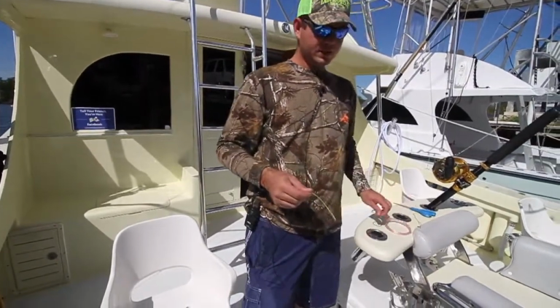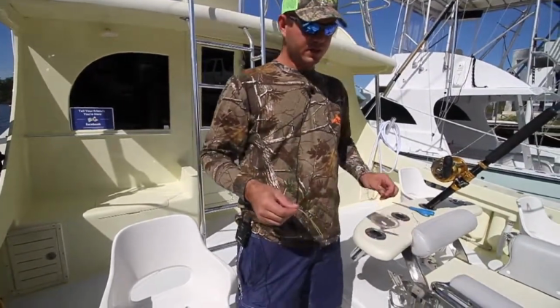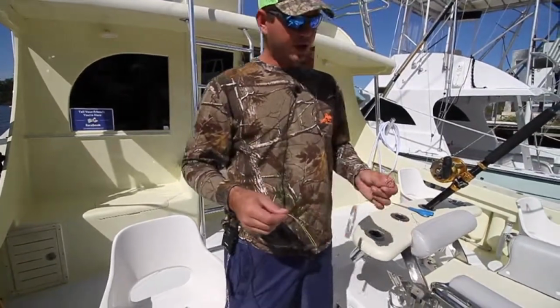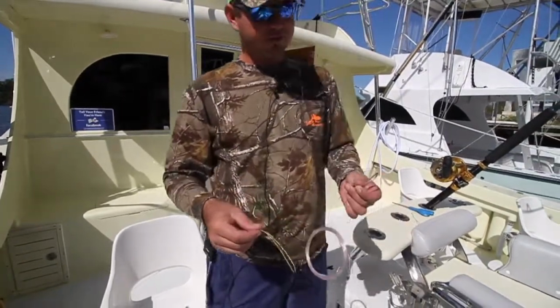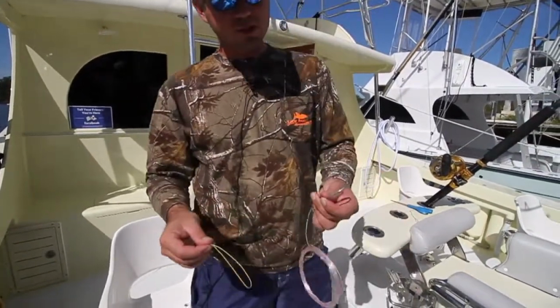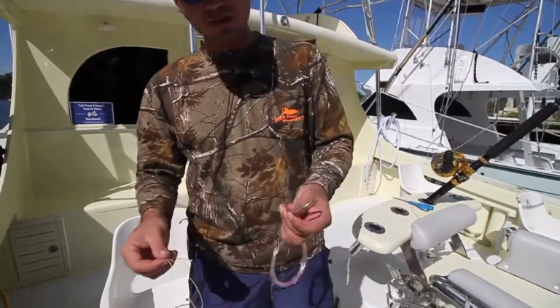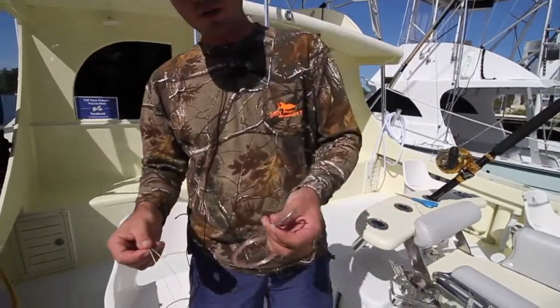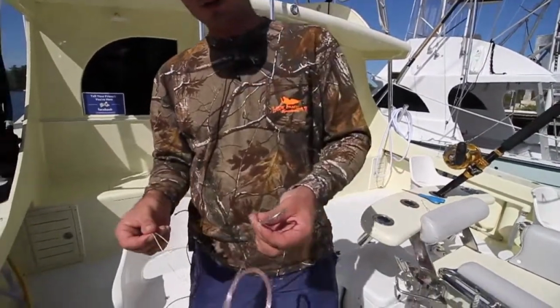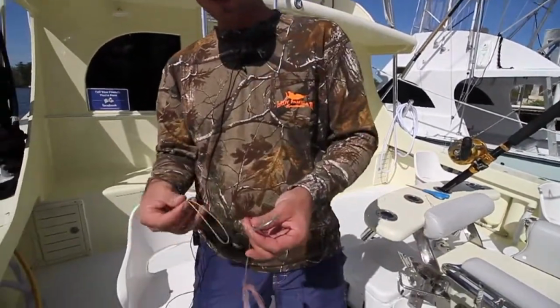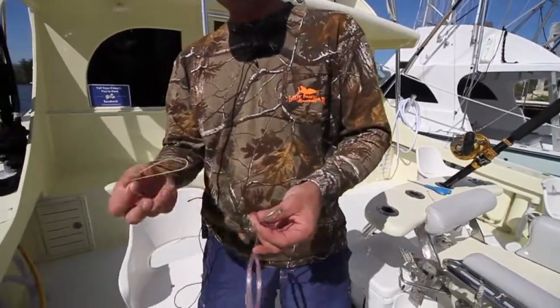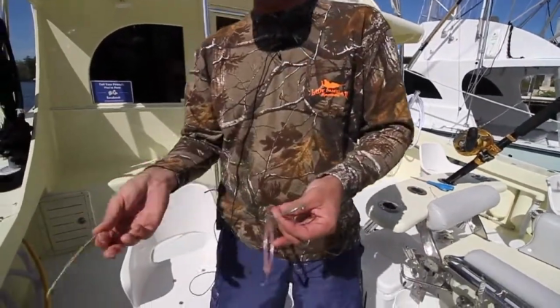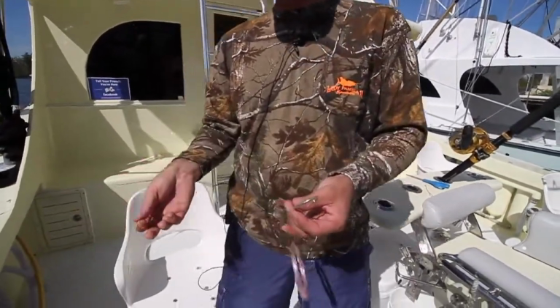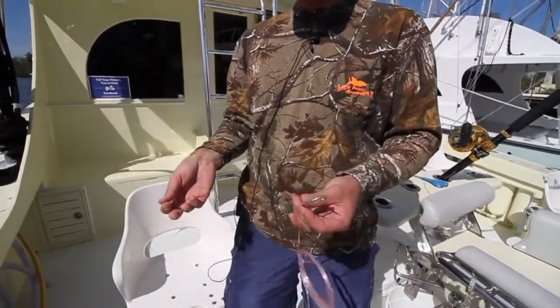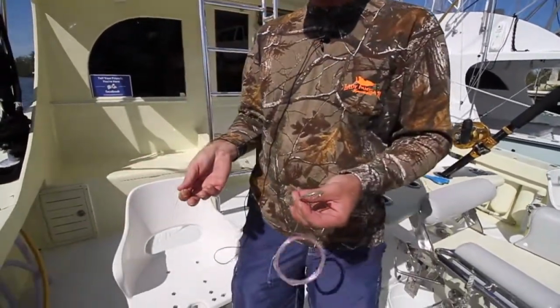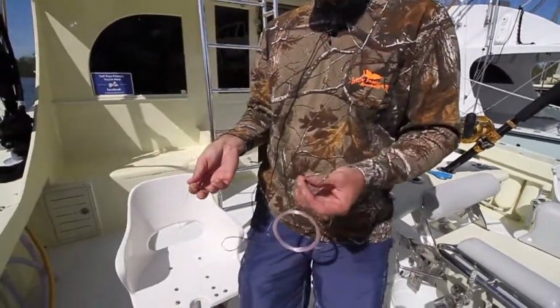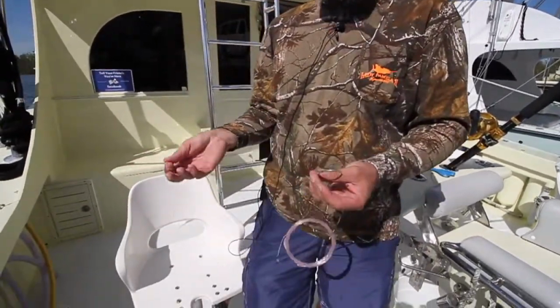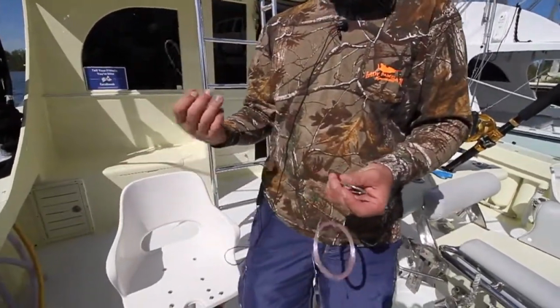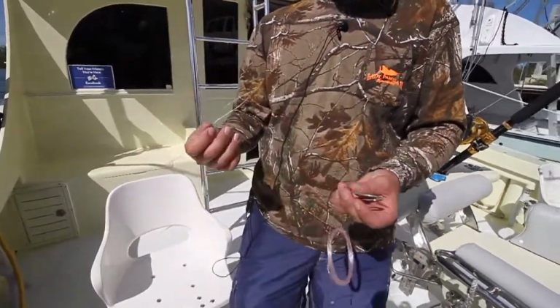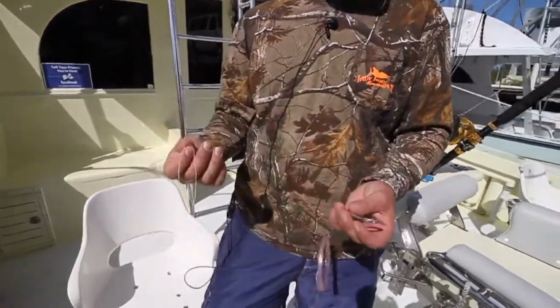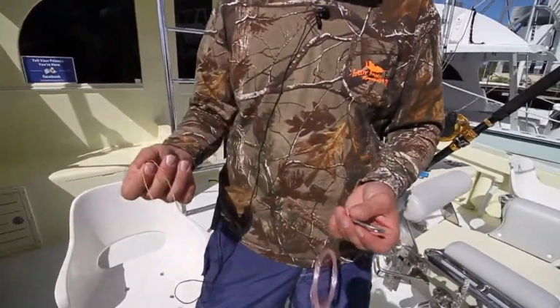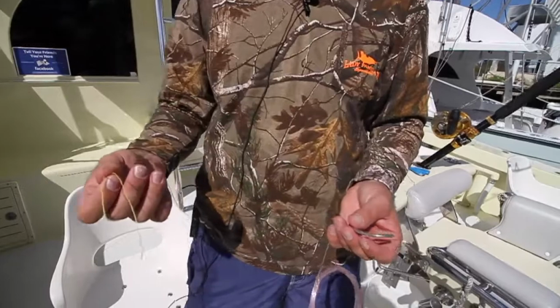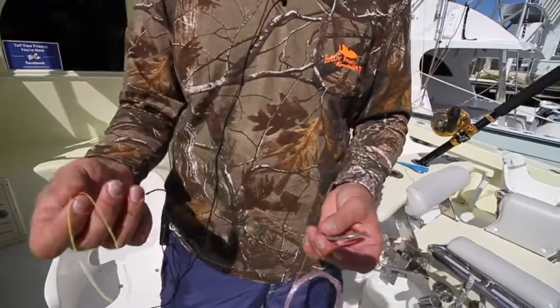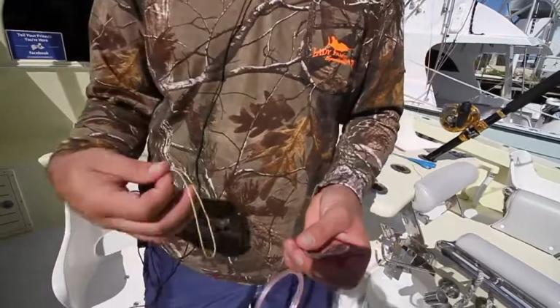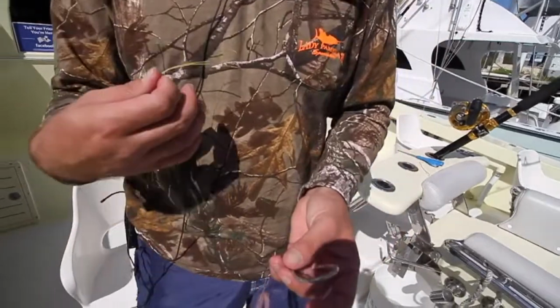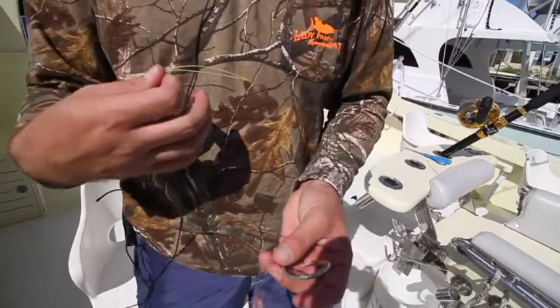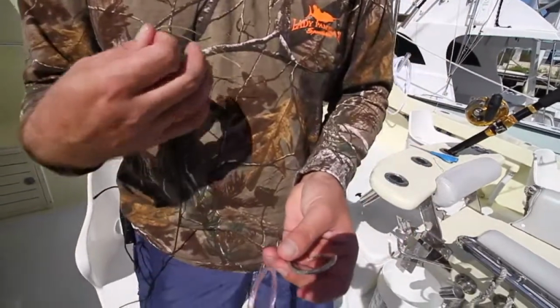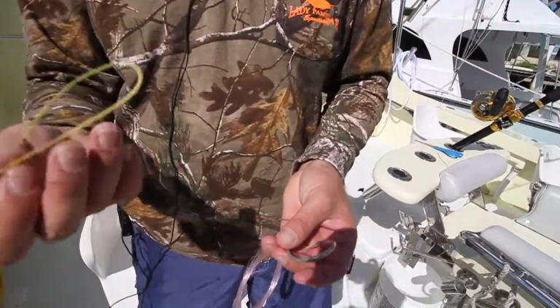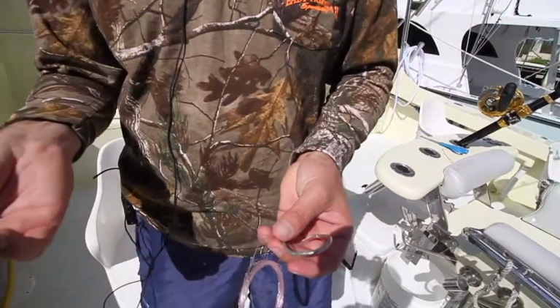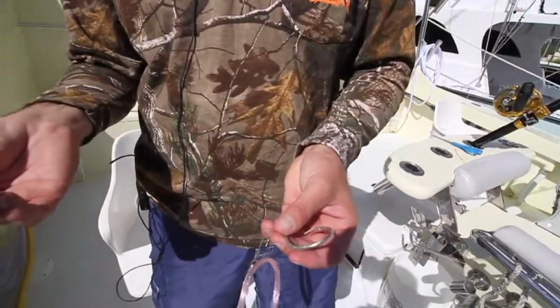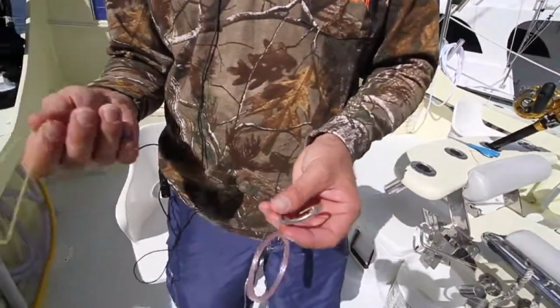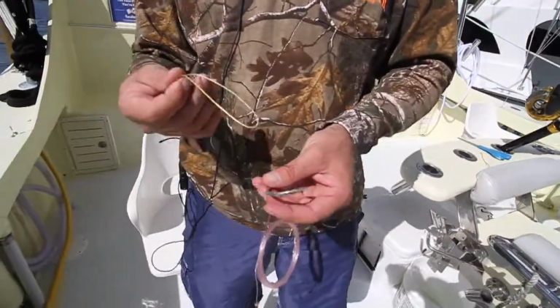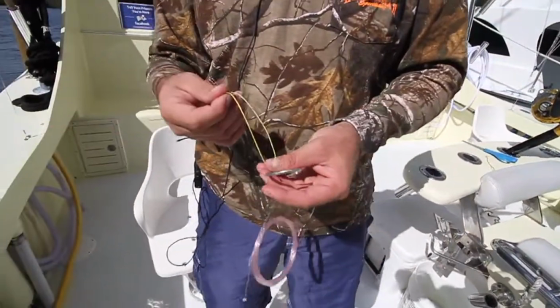You don't have to use a circle hook — I think it's the best way. You can use a J-hook if you want, like a 7-0, 8-0, or 9-0.